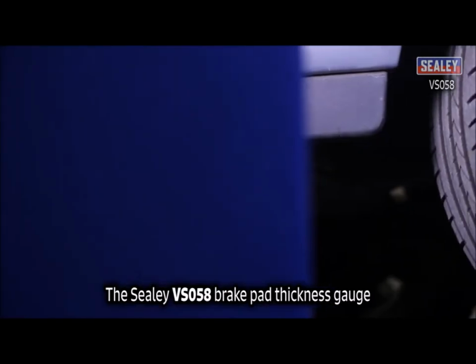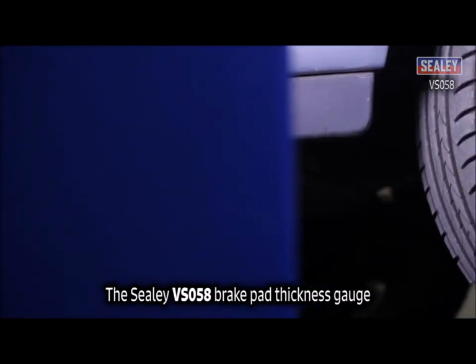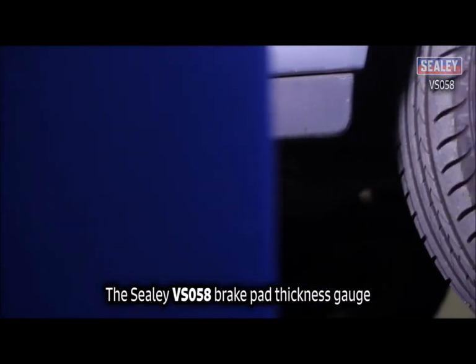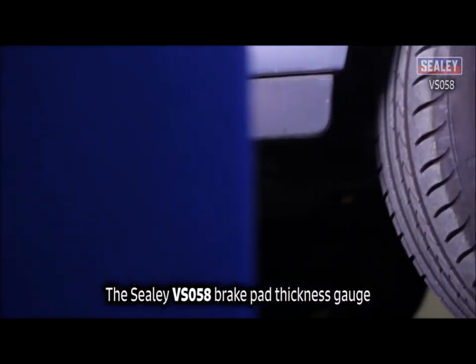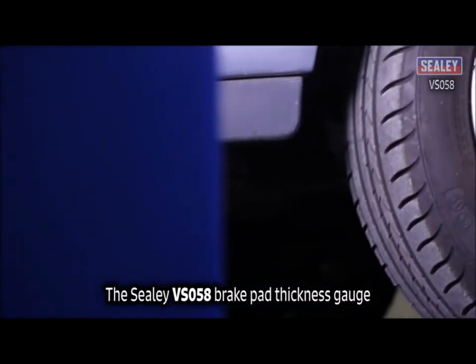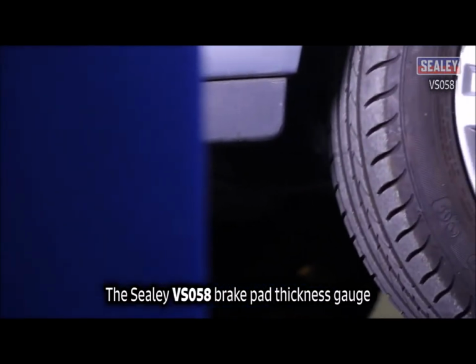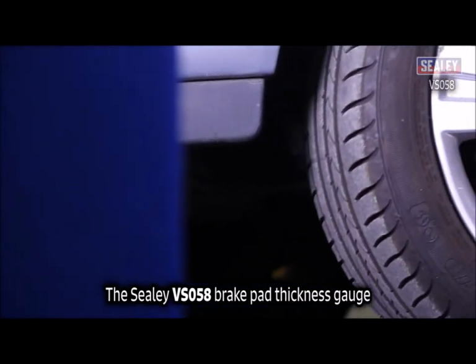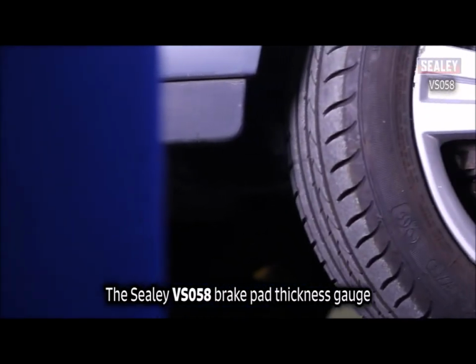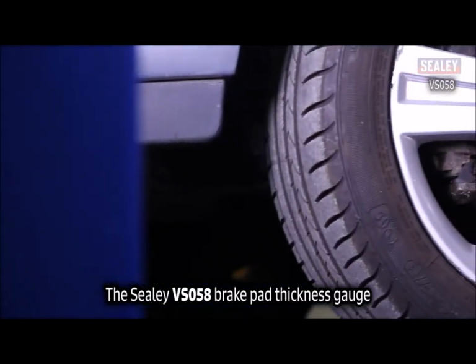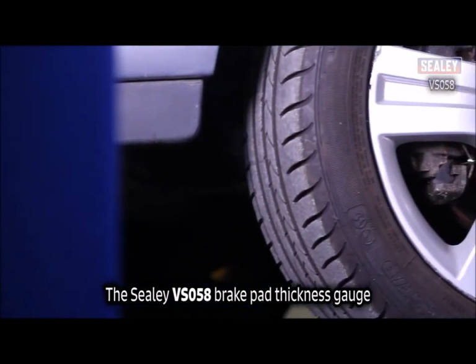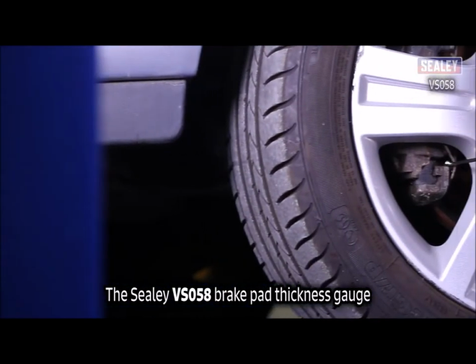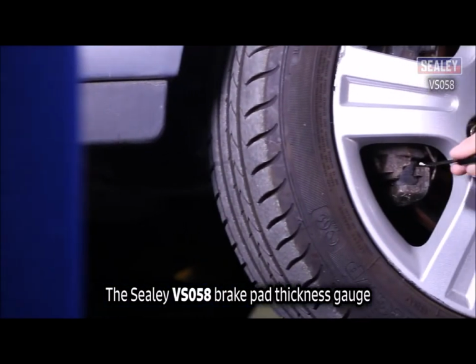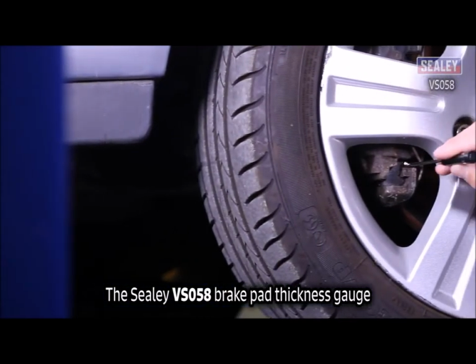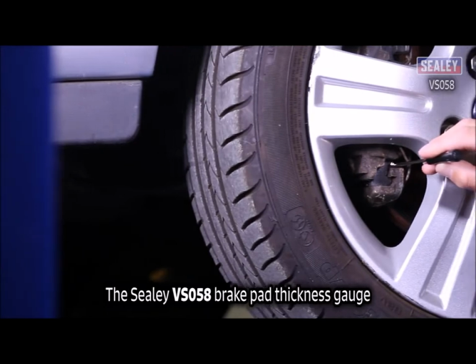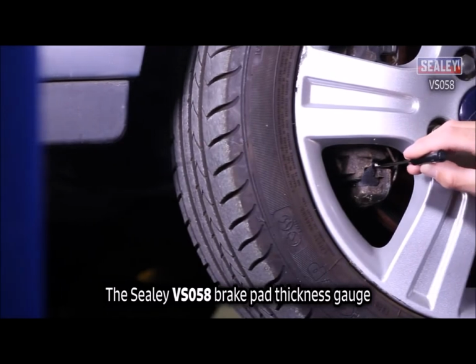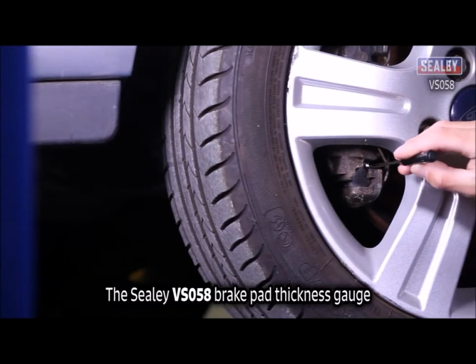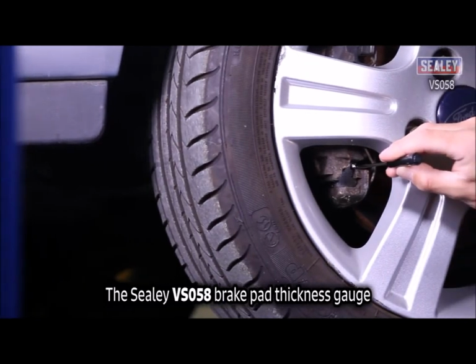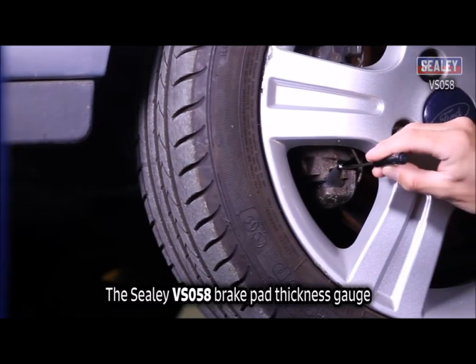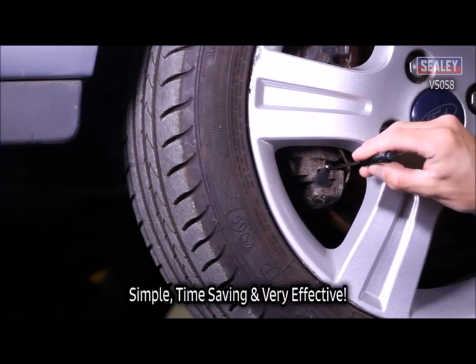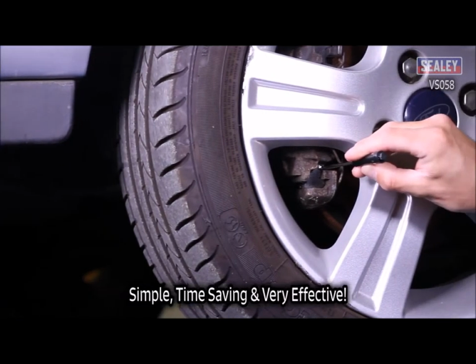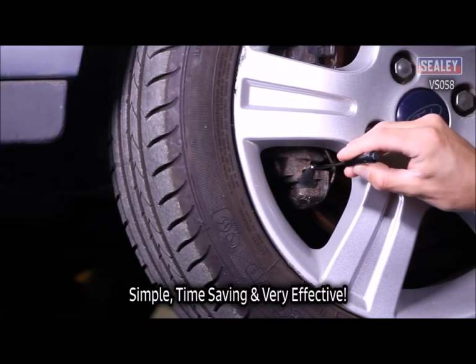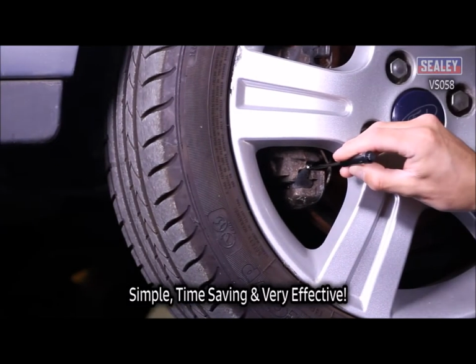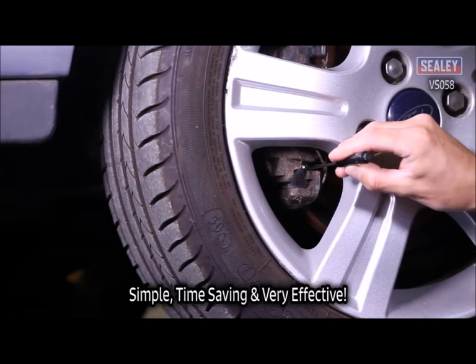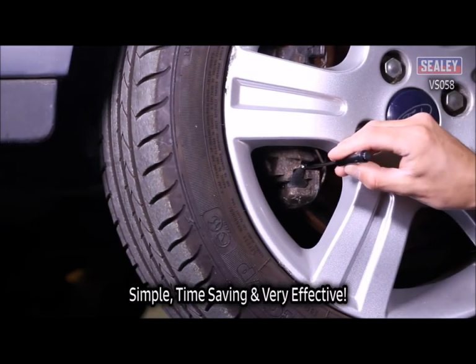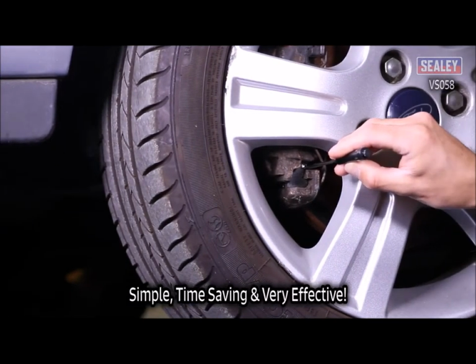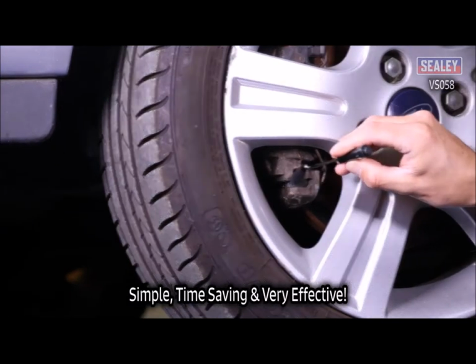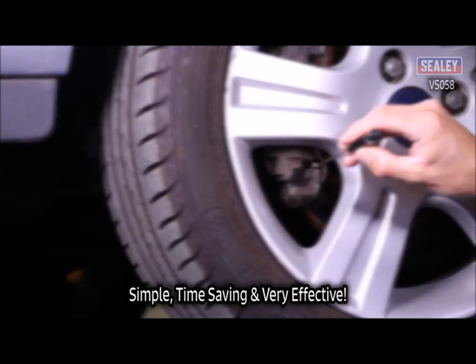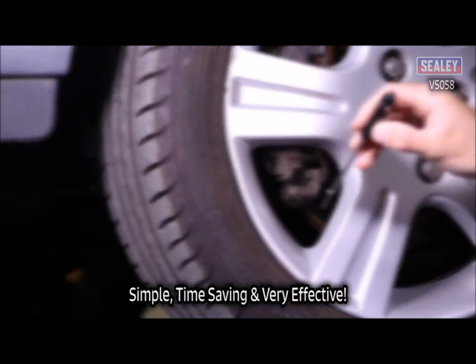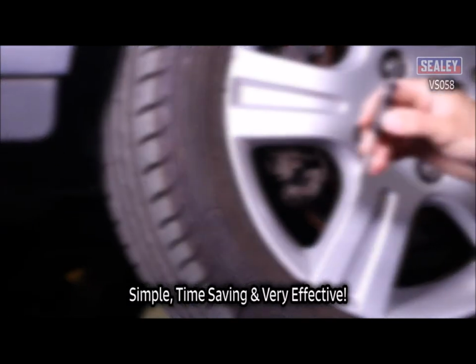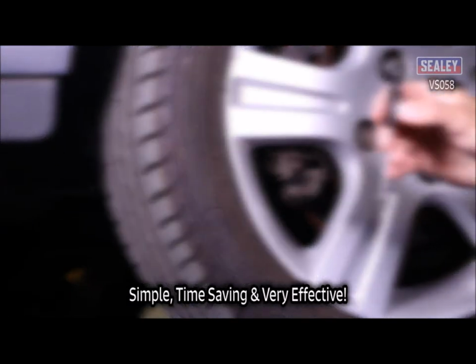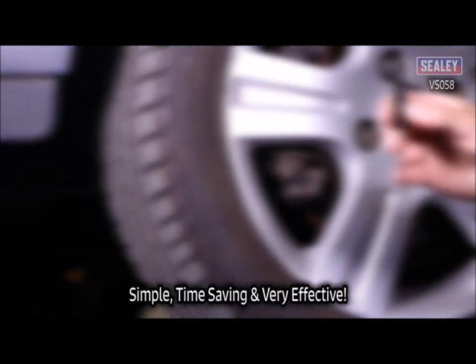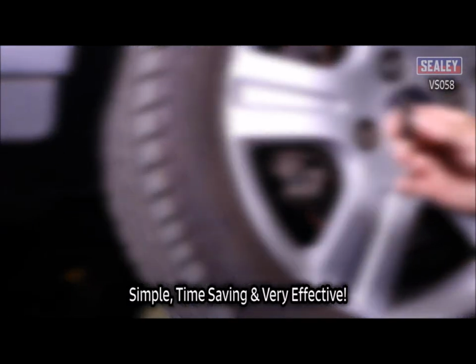The Sealey VS058 Brake Pad Thickness Gauge — simple, time-saving and very effective.